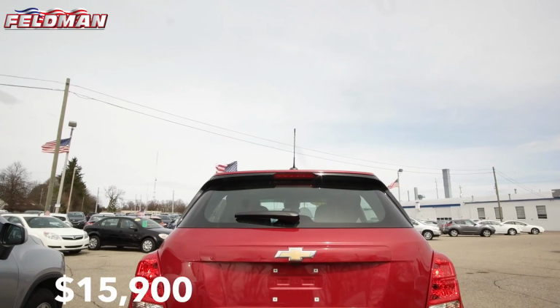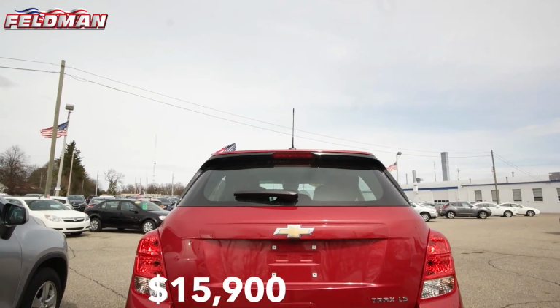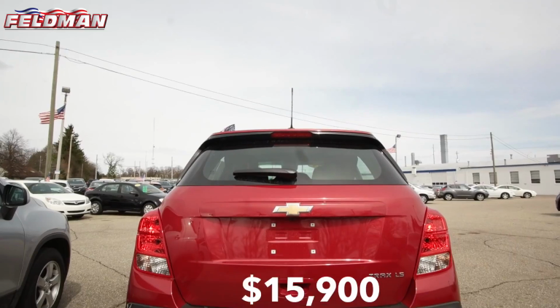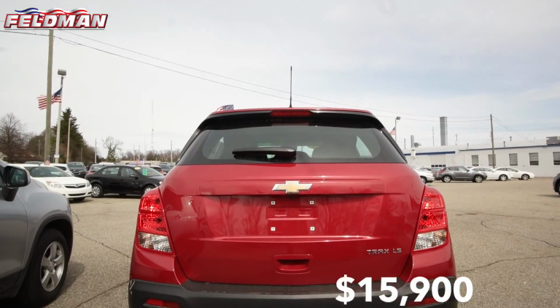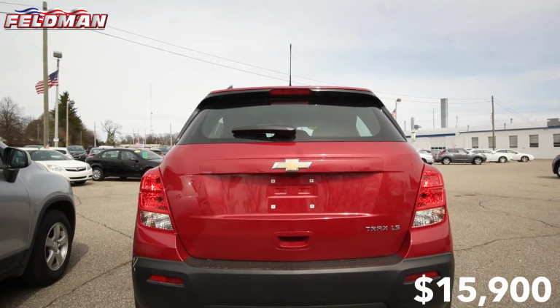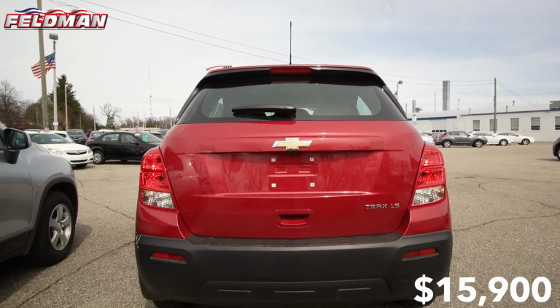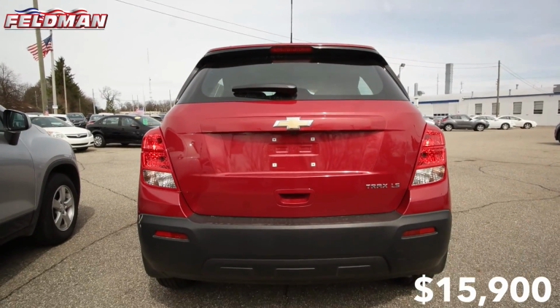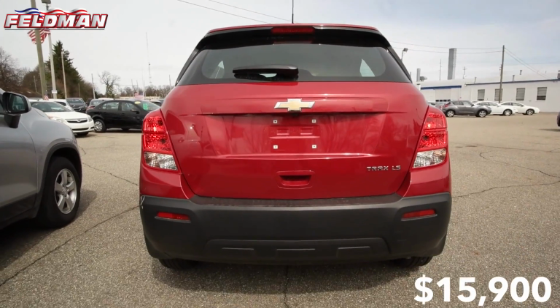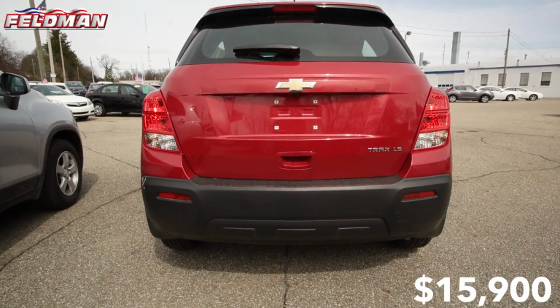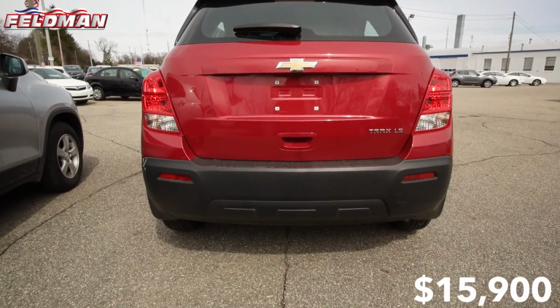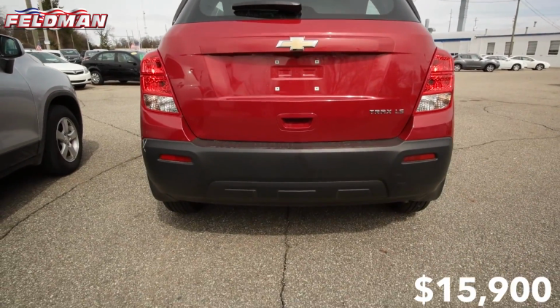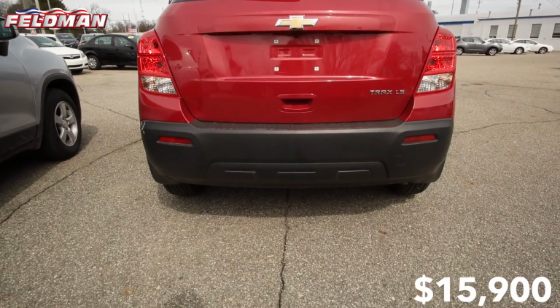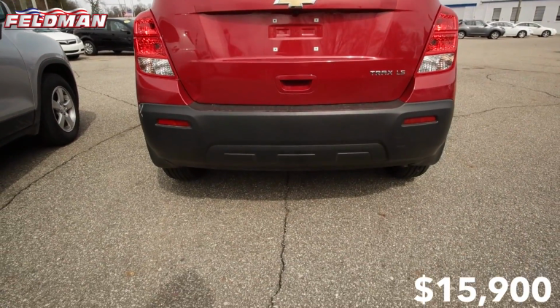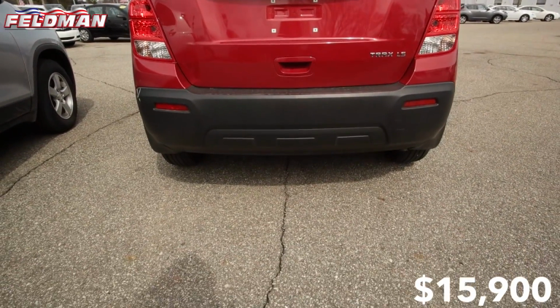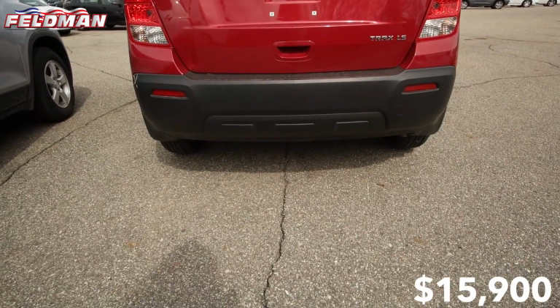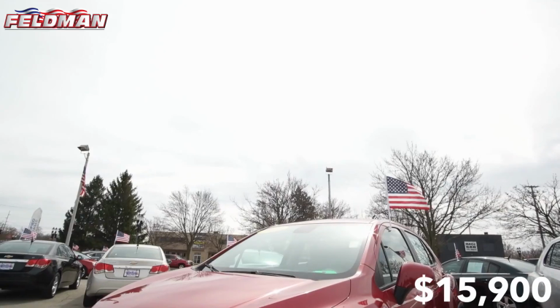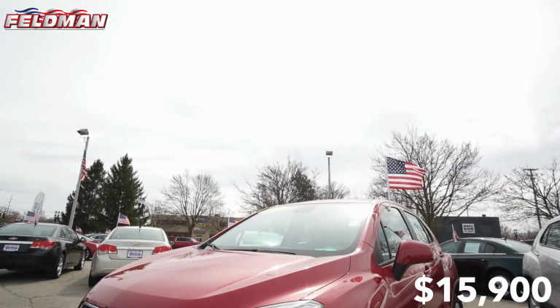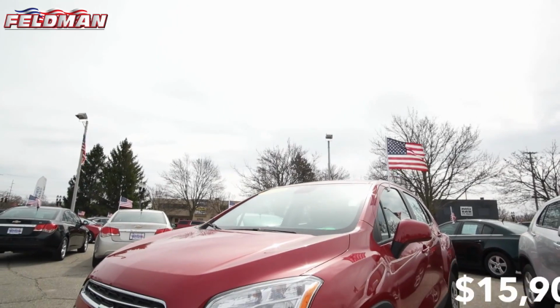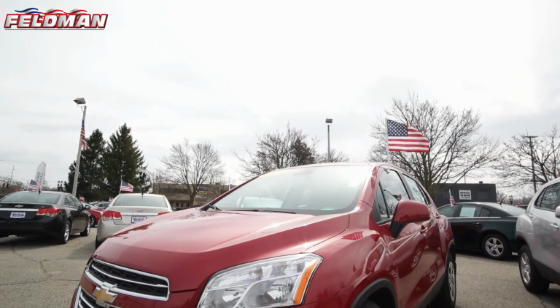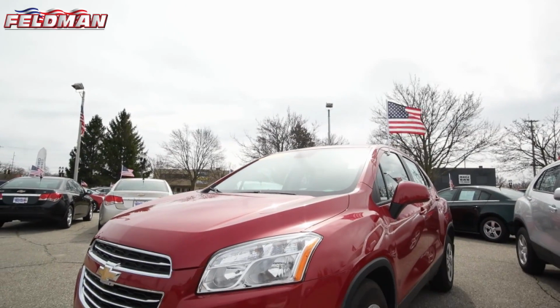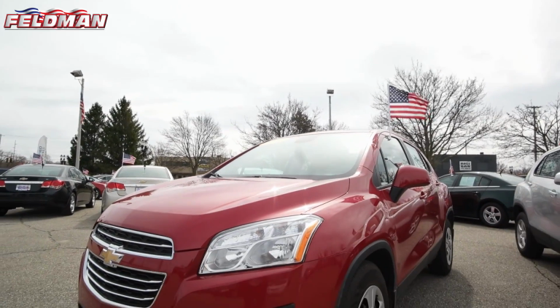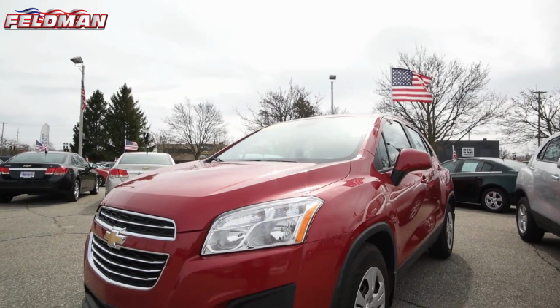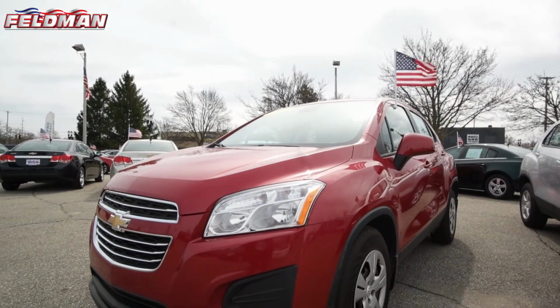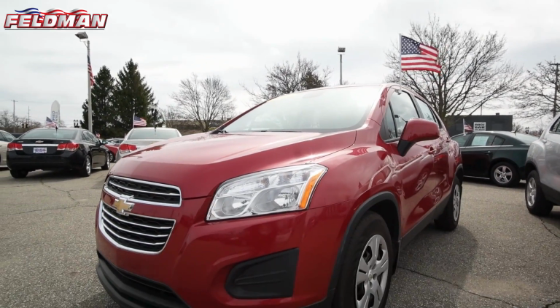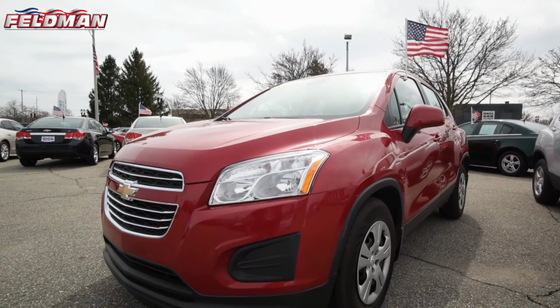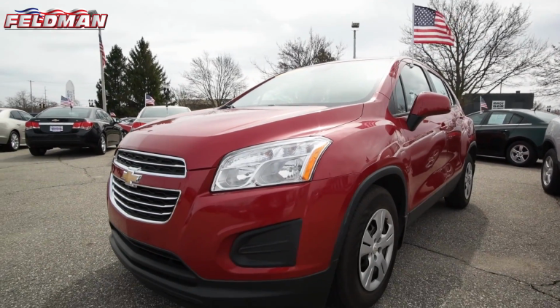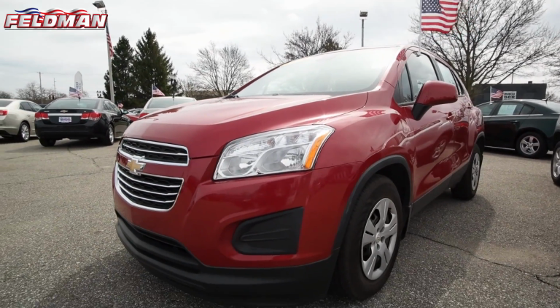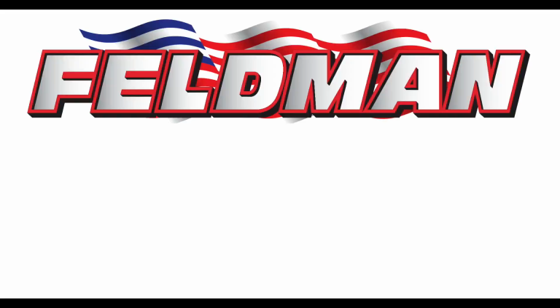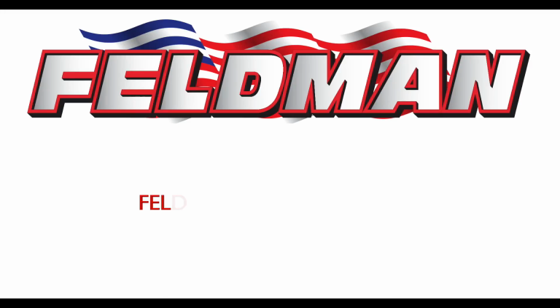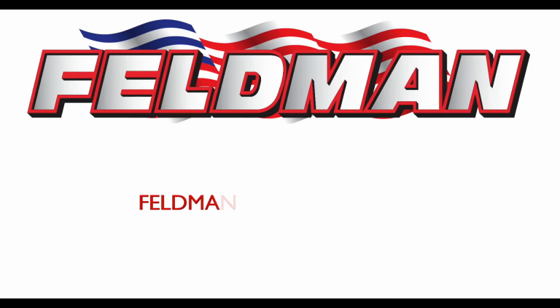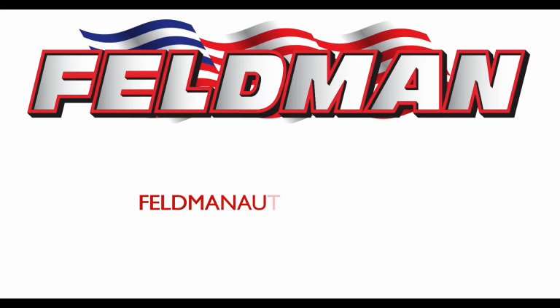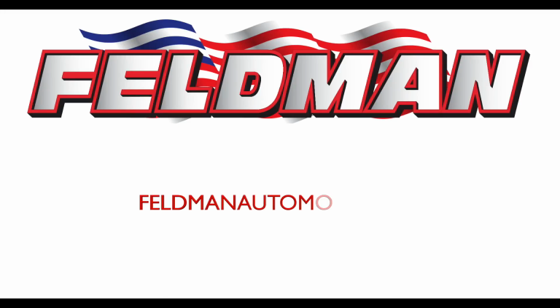At just $15,900, this Trax won't last long. So what are you waiting for? Contact our store today.